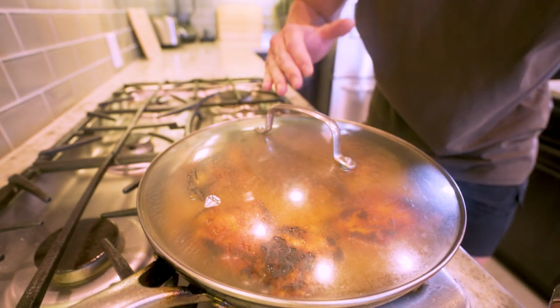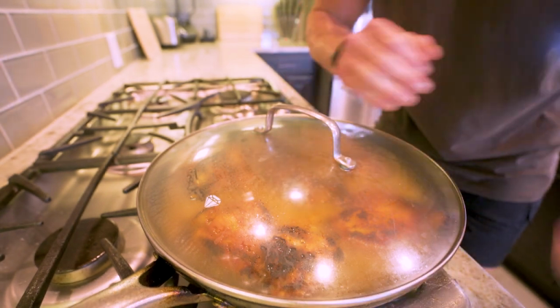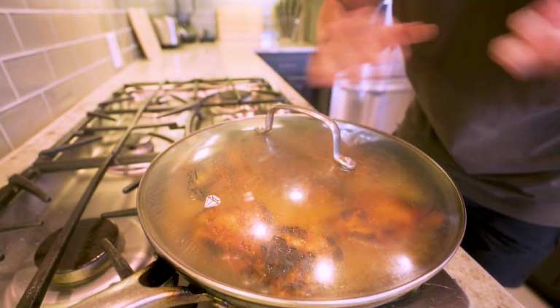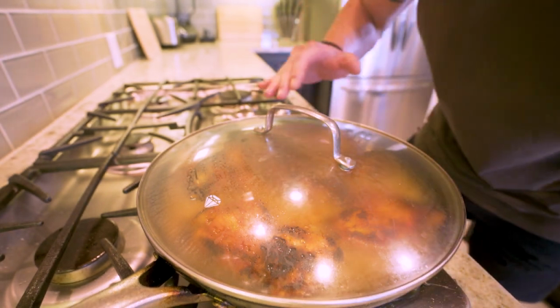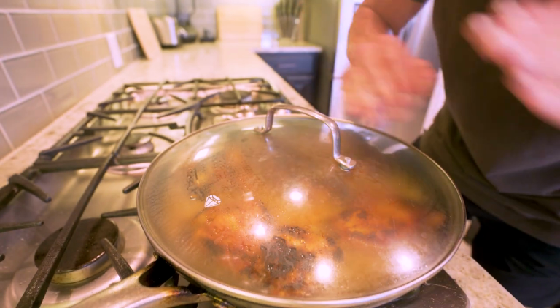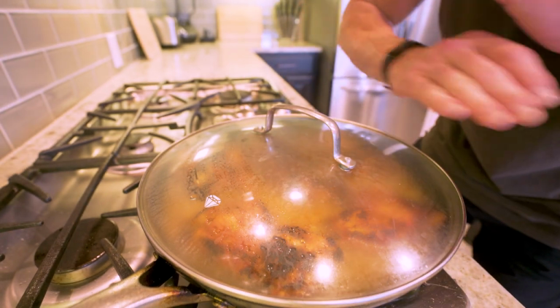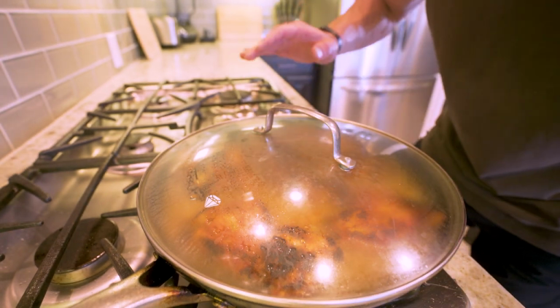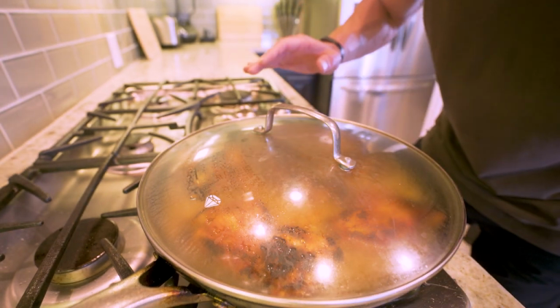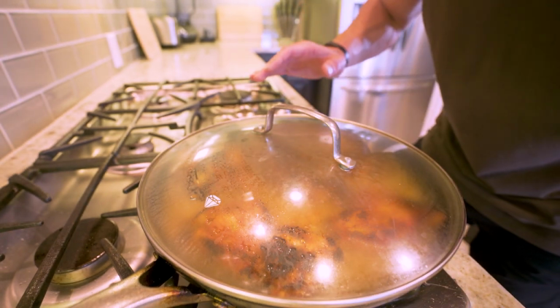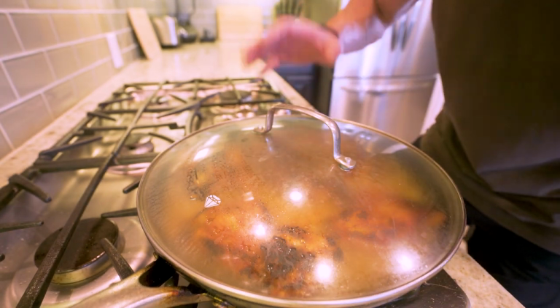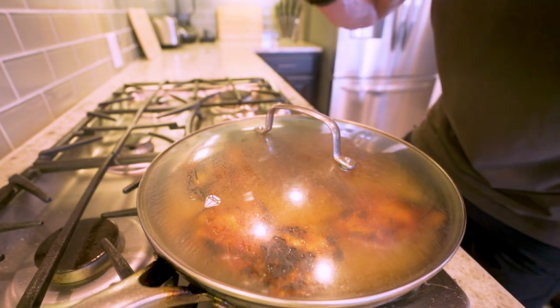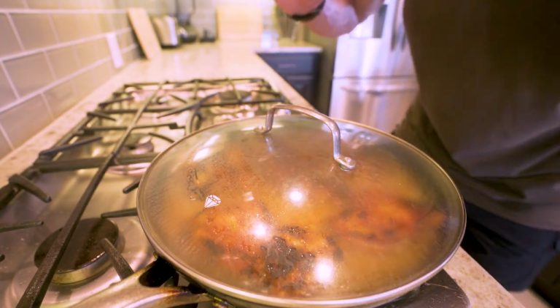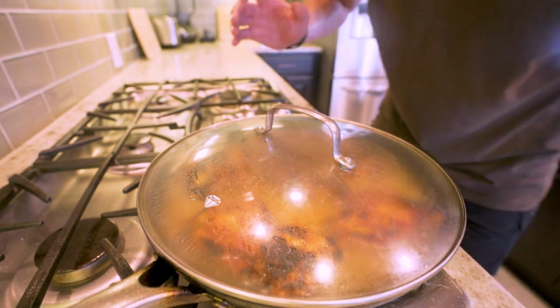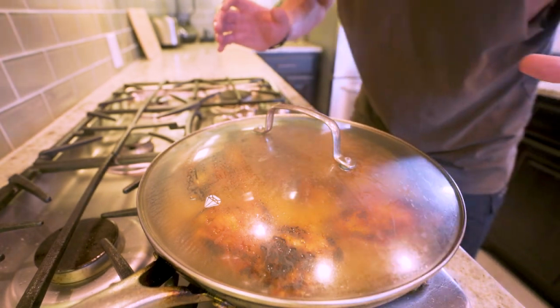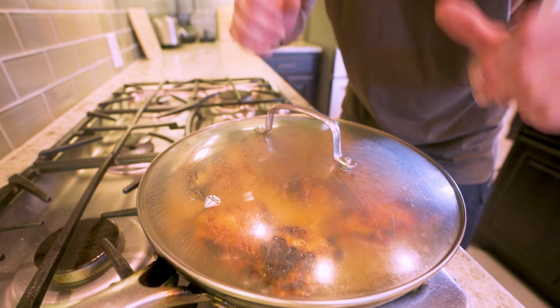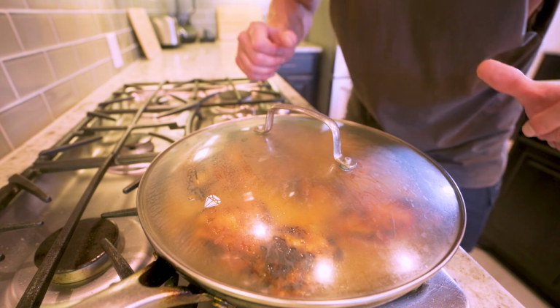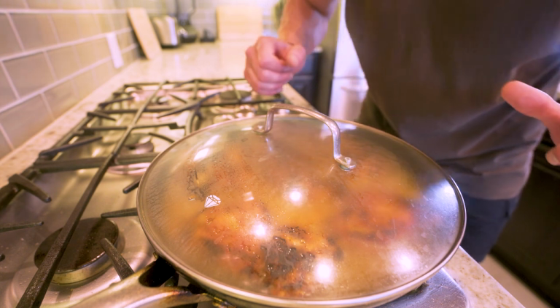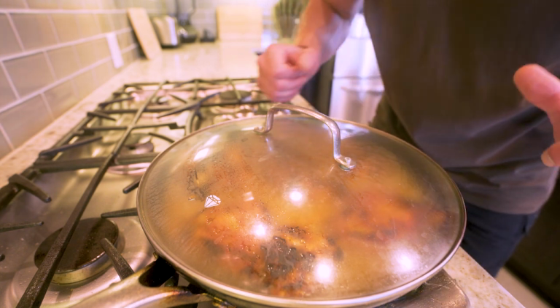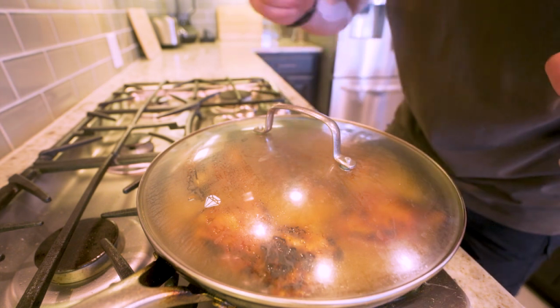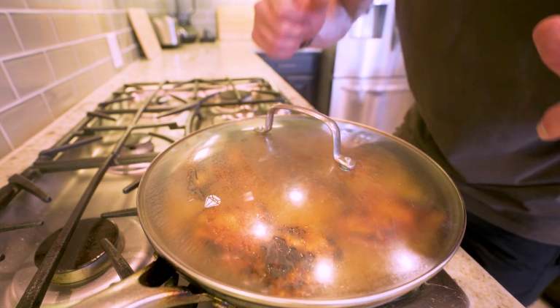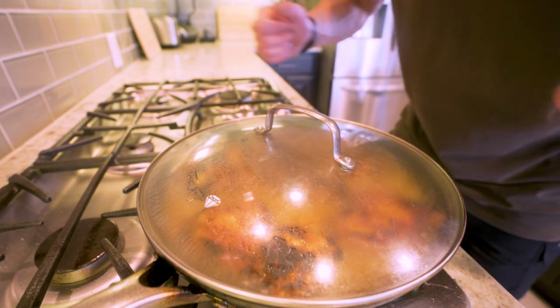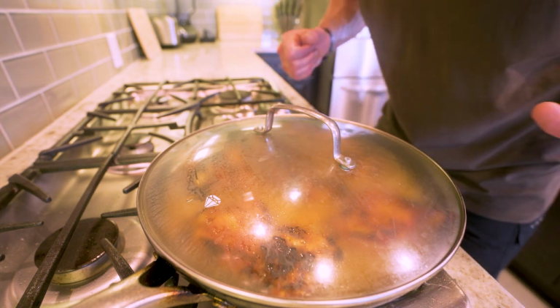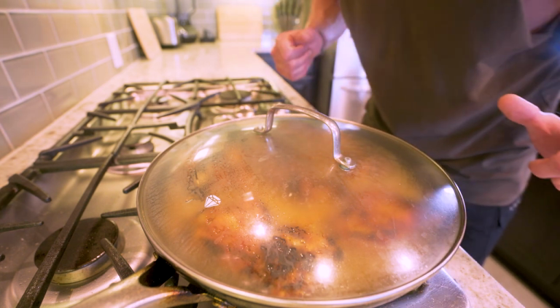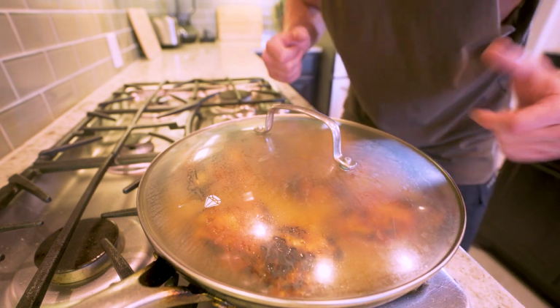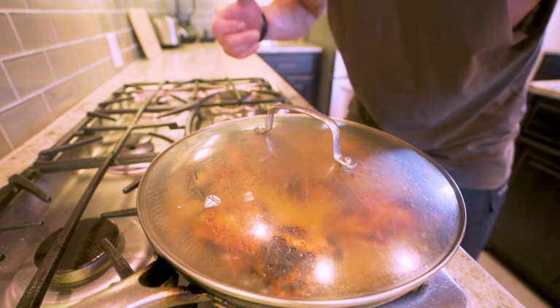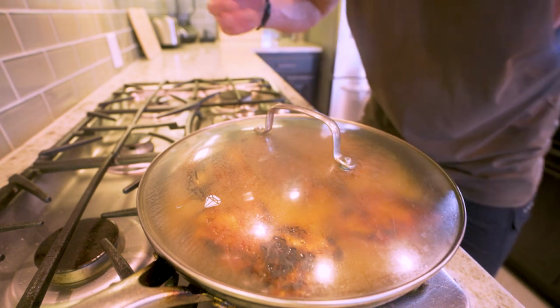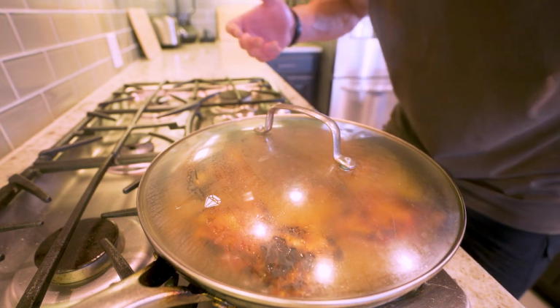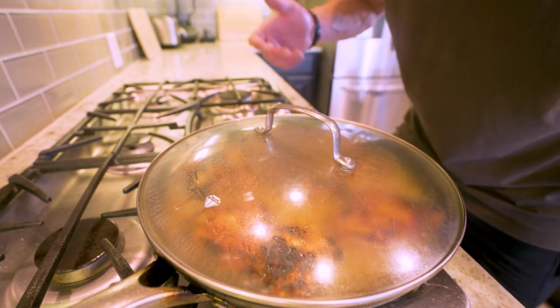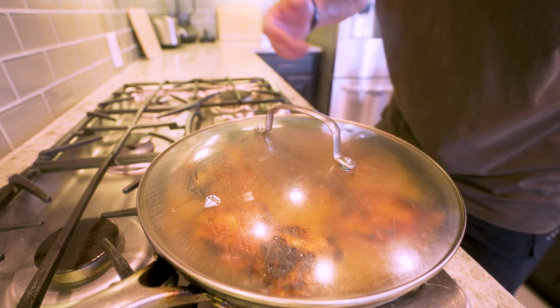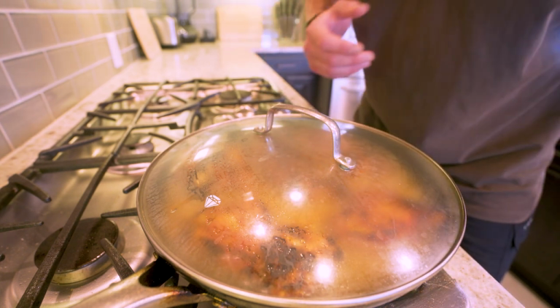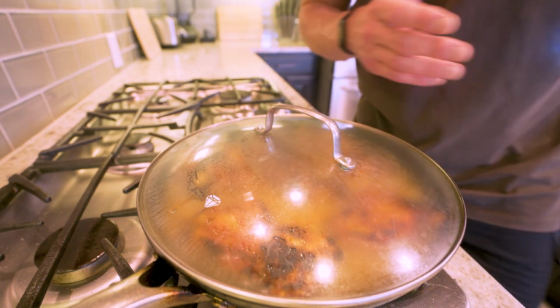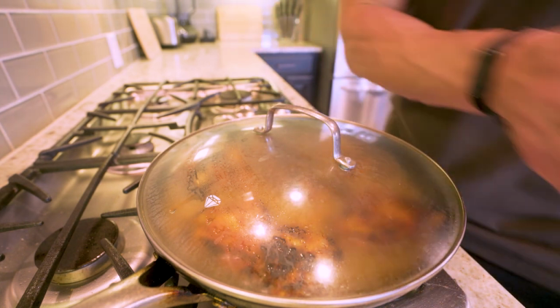Literally no stirring, nothing to do at all other than wait. When we come back to this, it'll be completely transformed. And while we're waiting, maybe I need a snack.